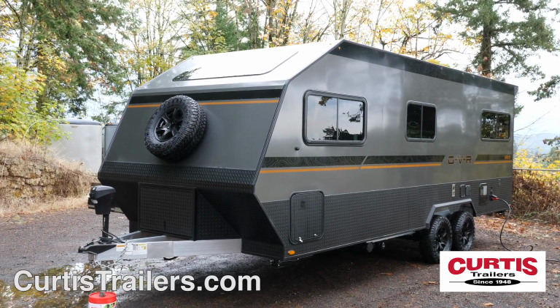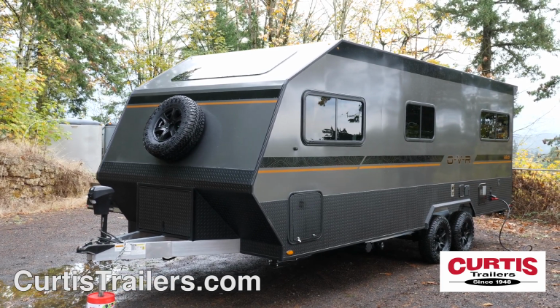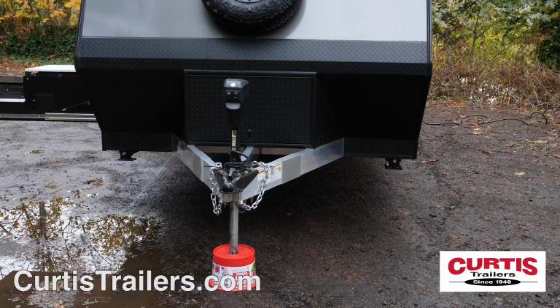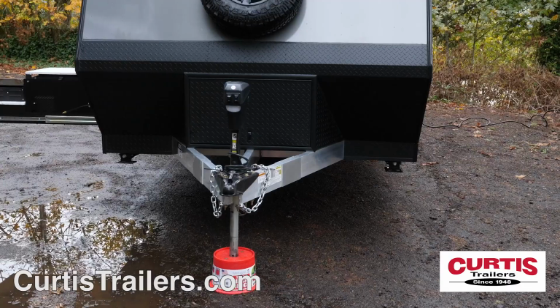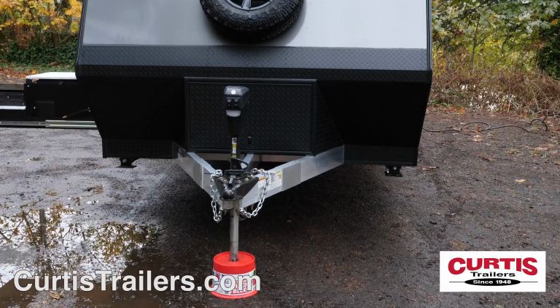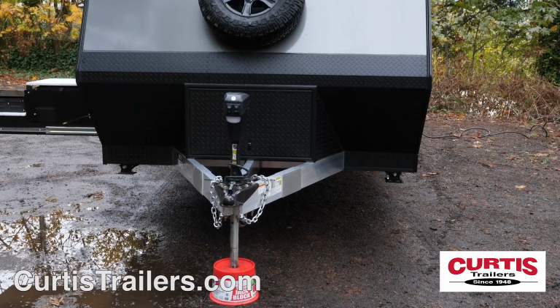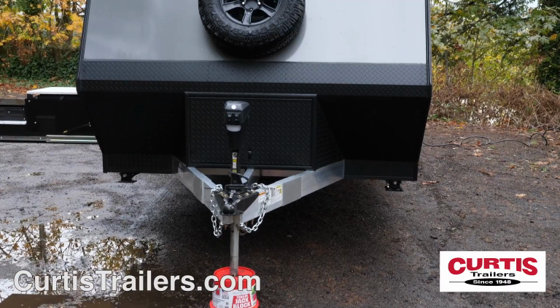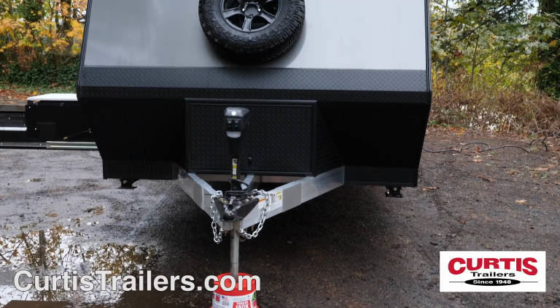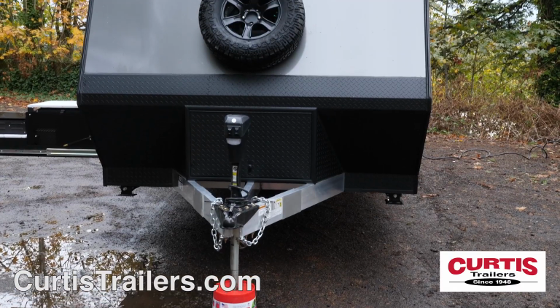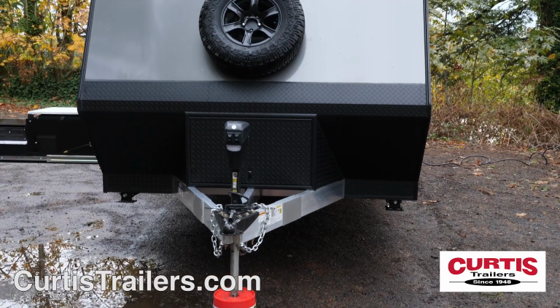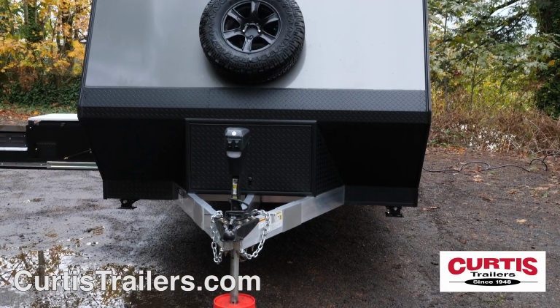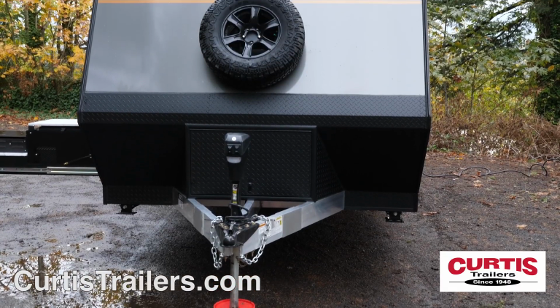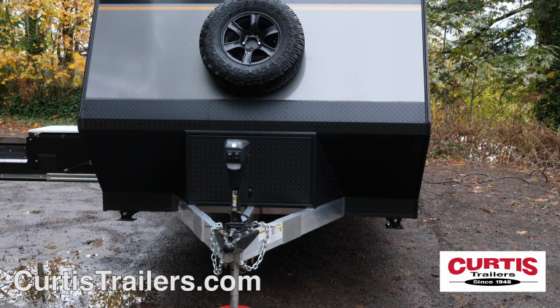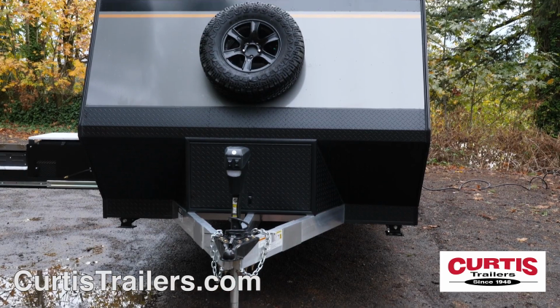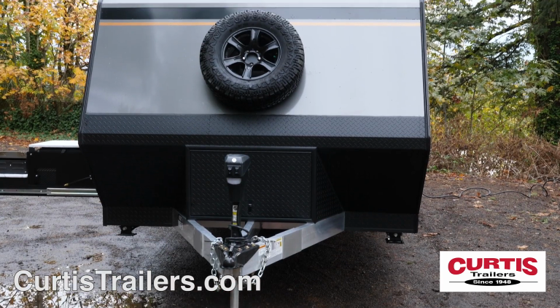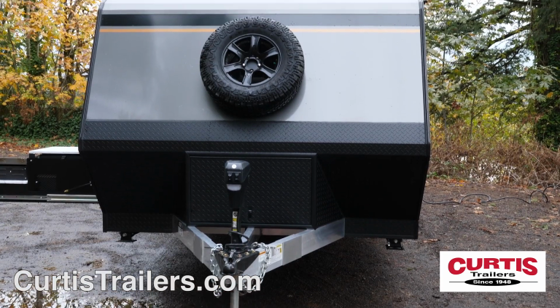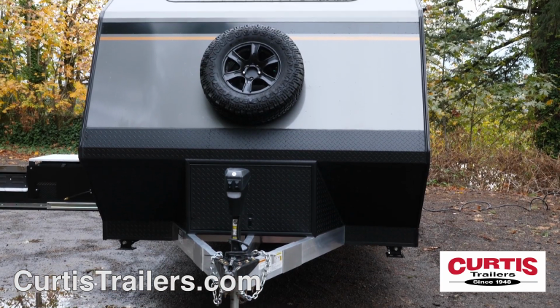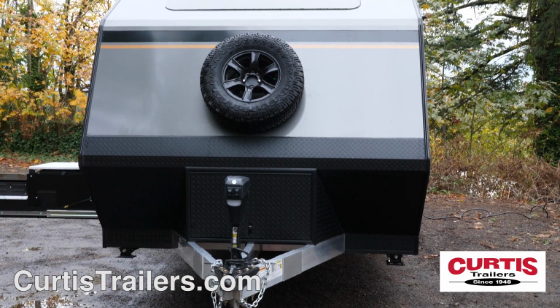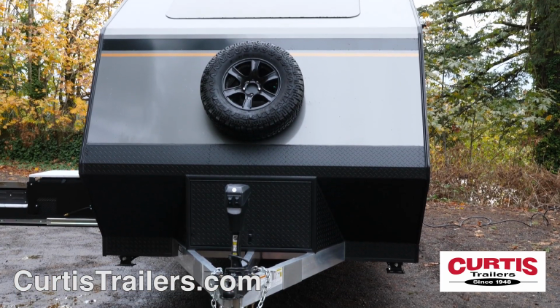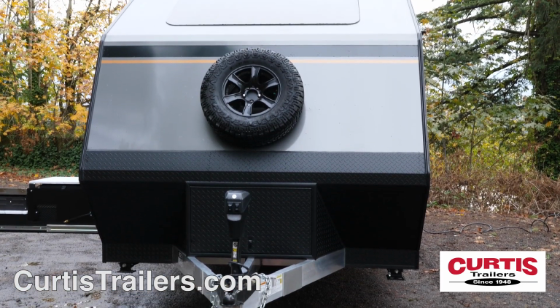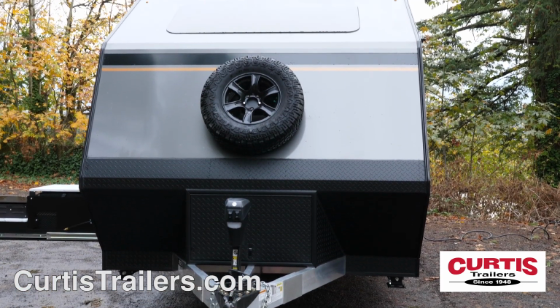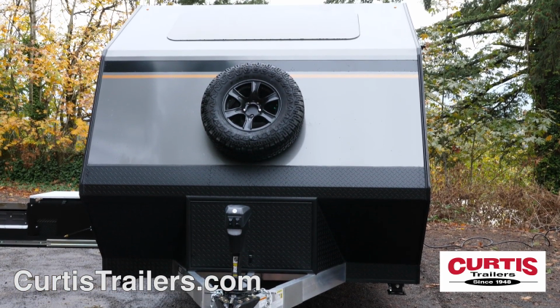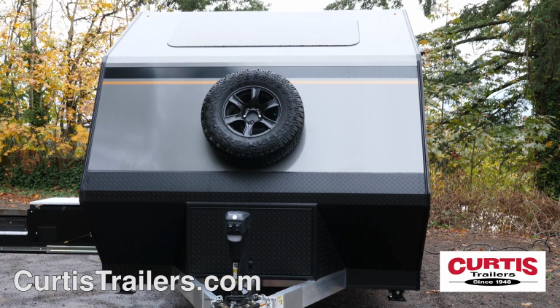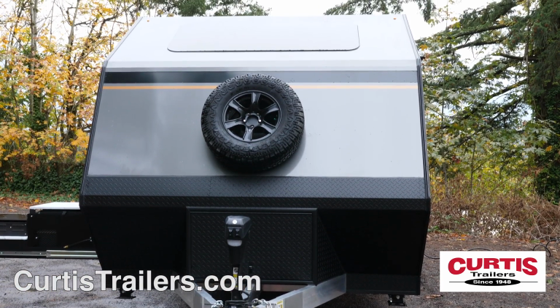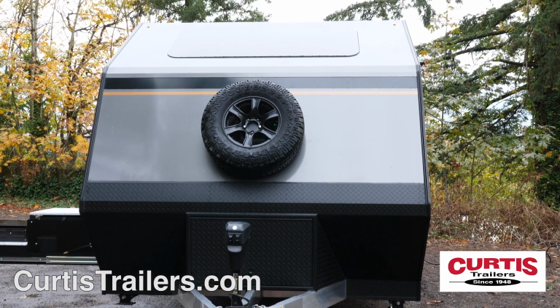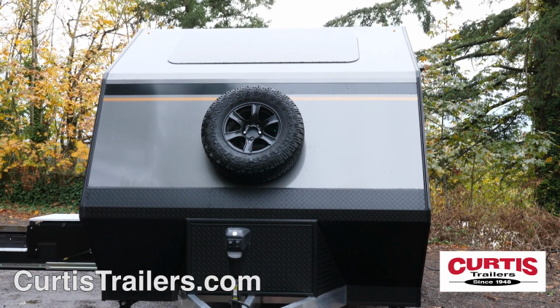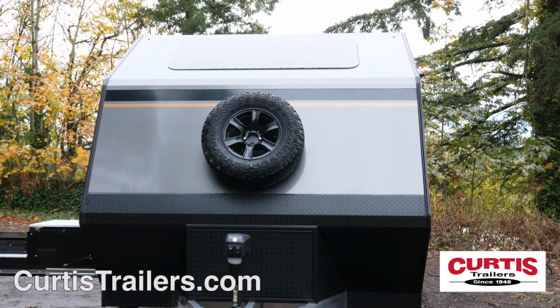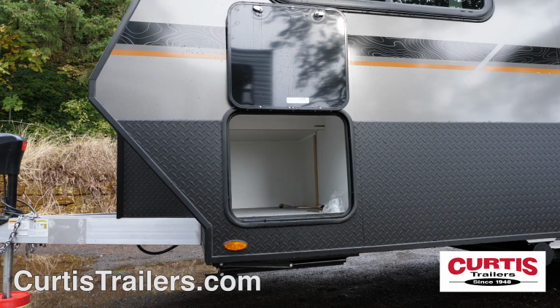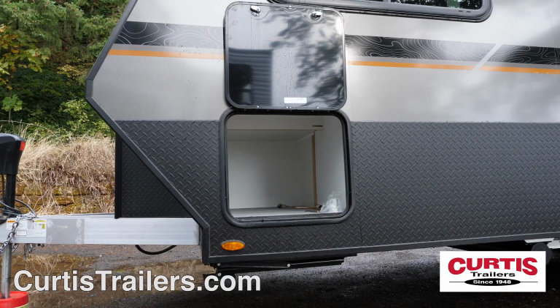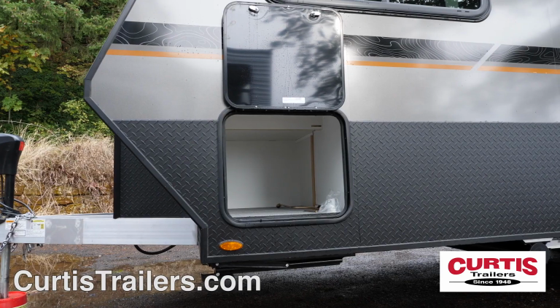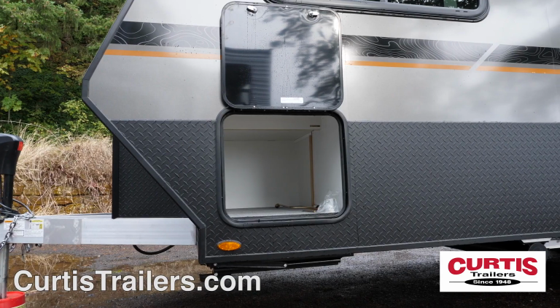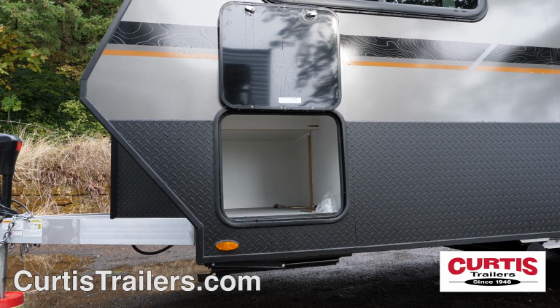In the front of the trailer, you'll notice the all-aluminum frame, spare tire, and power hitch jack with a storage compartment.